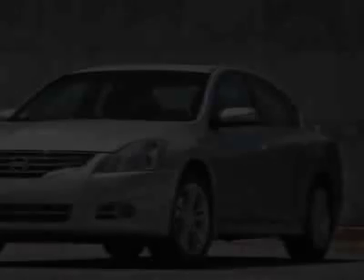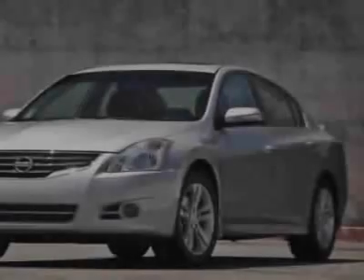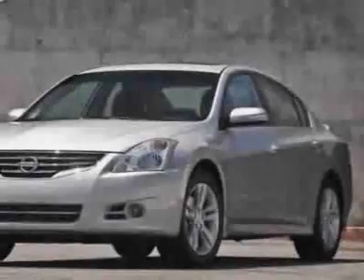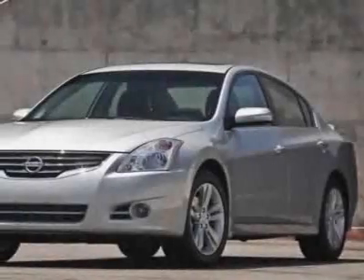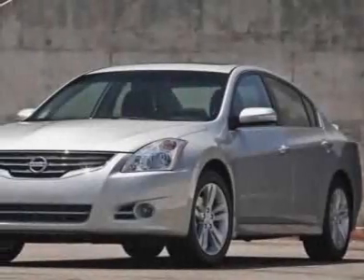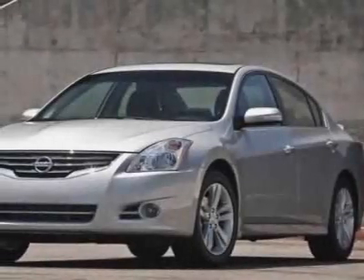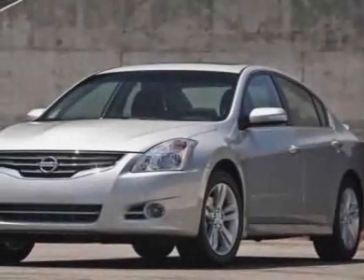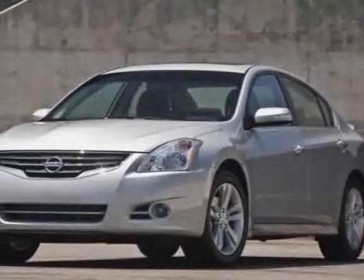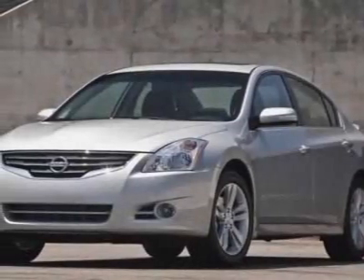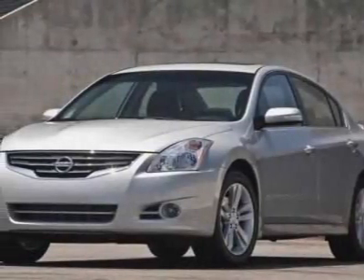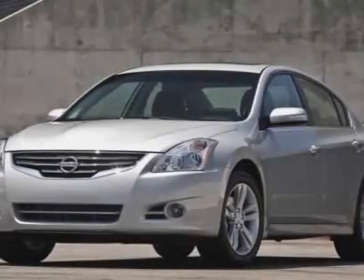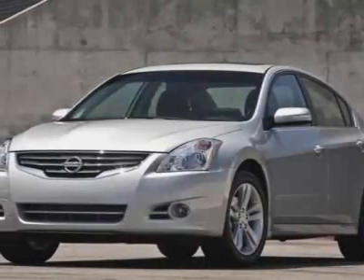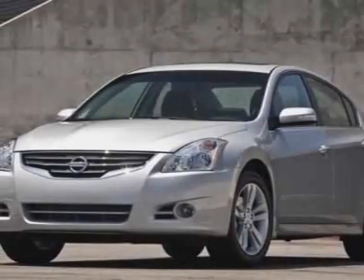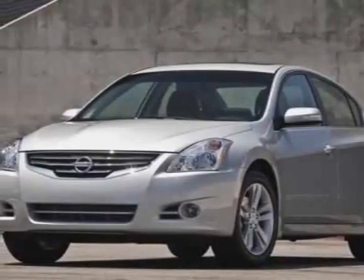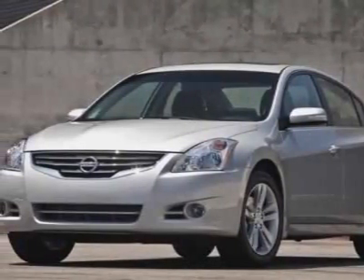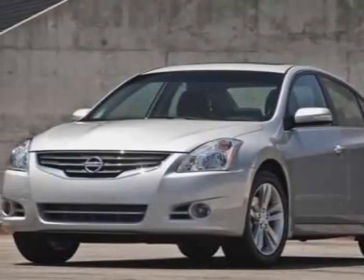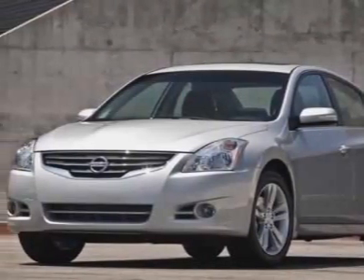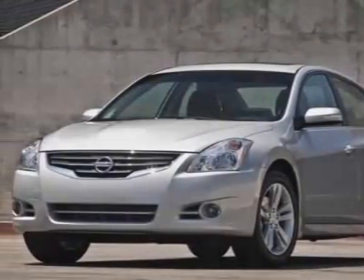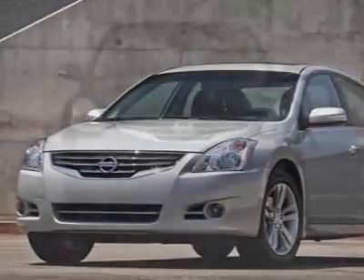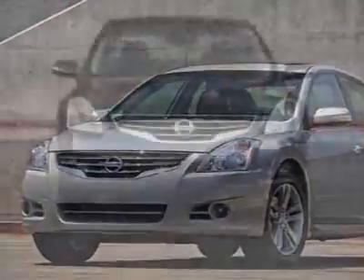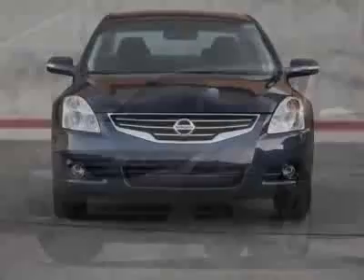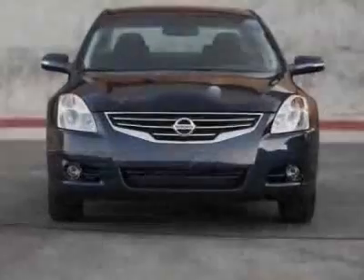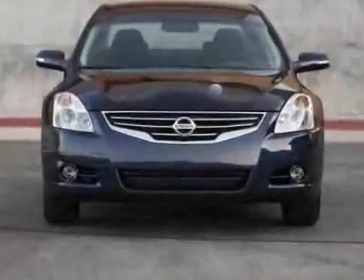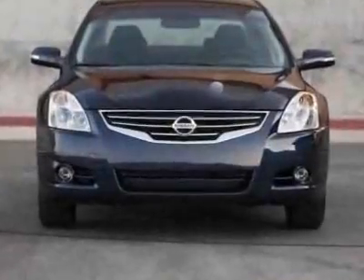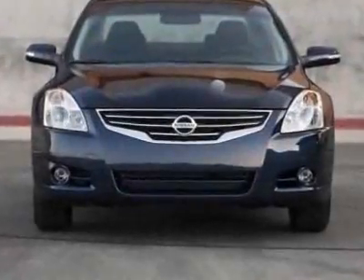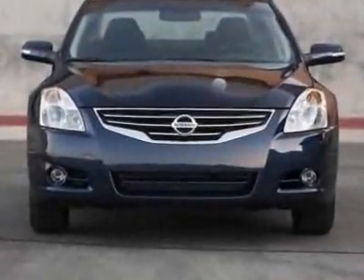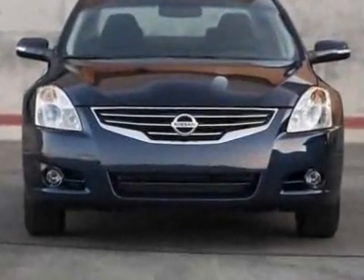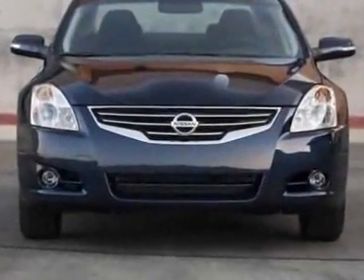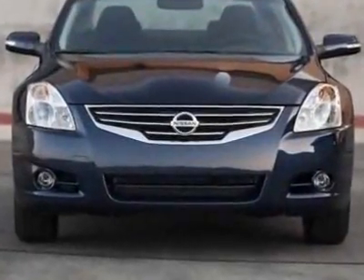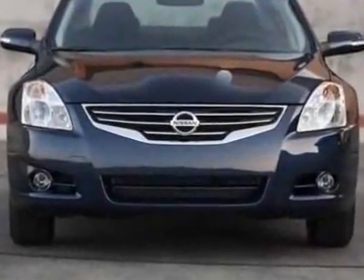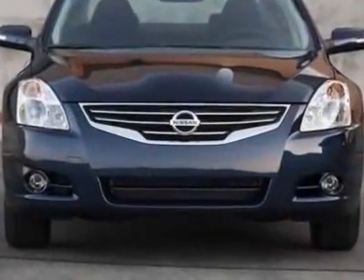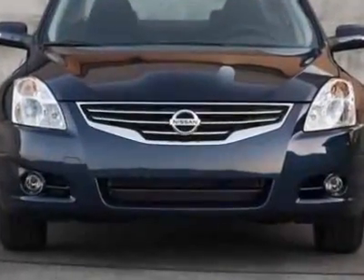Come take a look at this new 2010 Nissan Altima. For your protection, this vehicle has a full factory warranty.